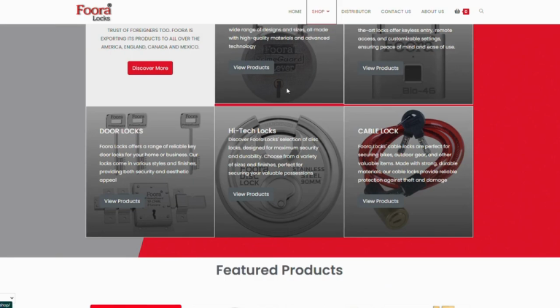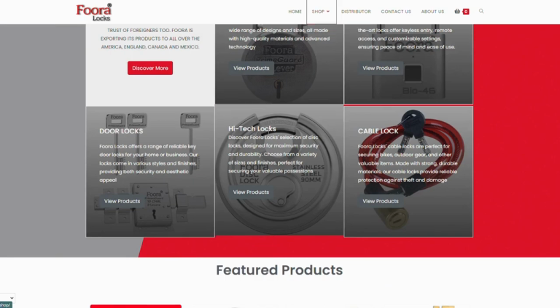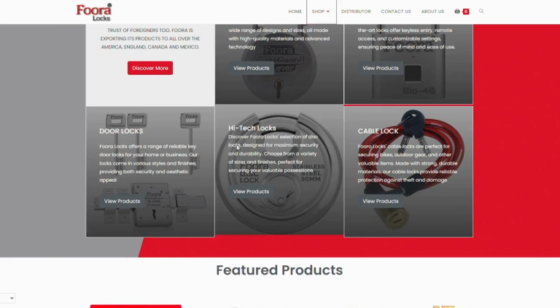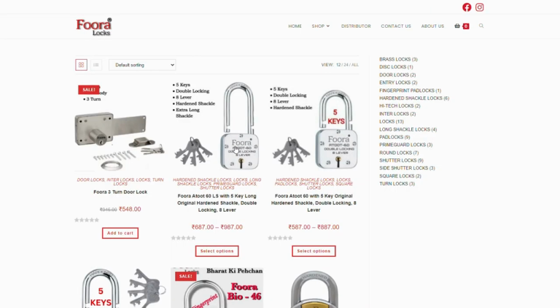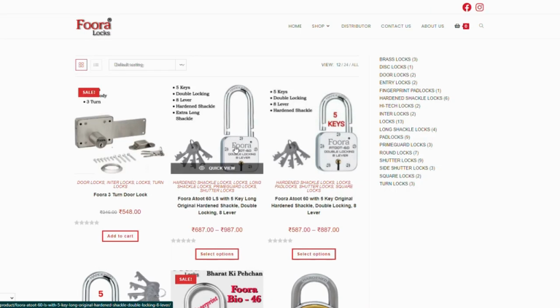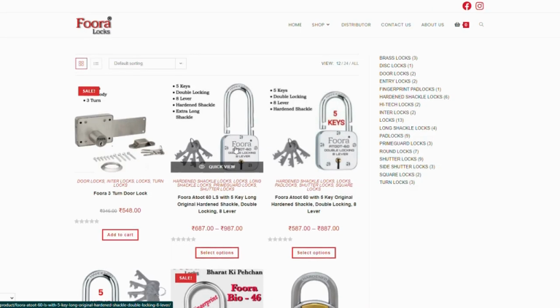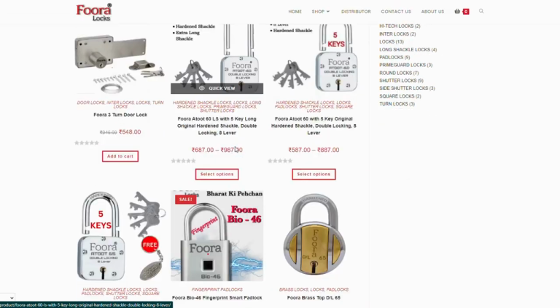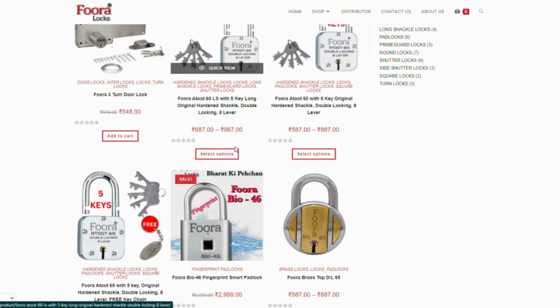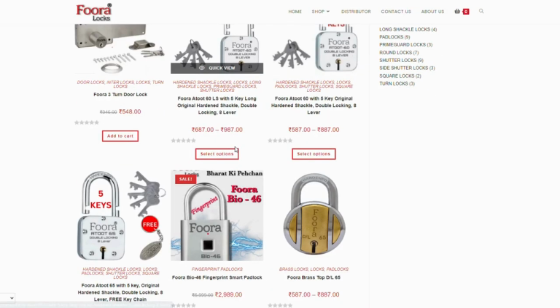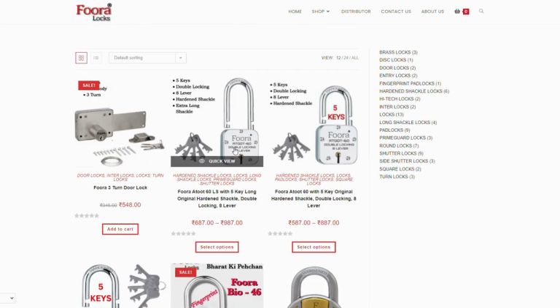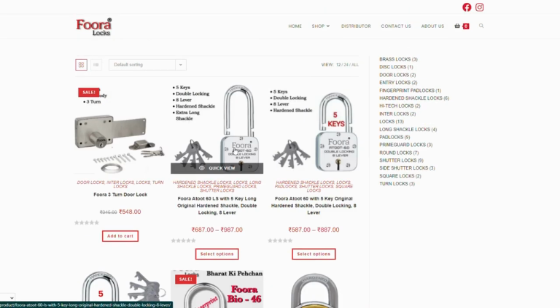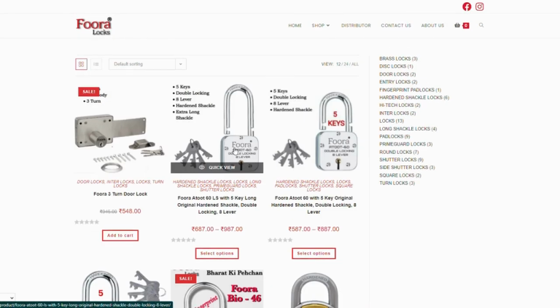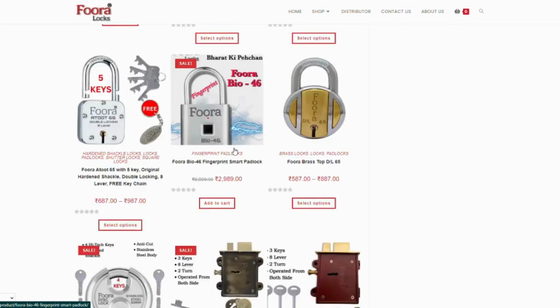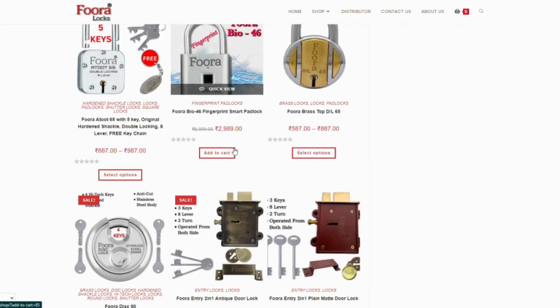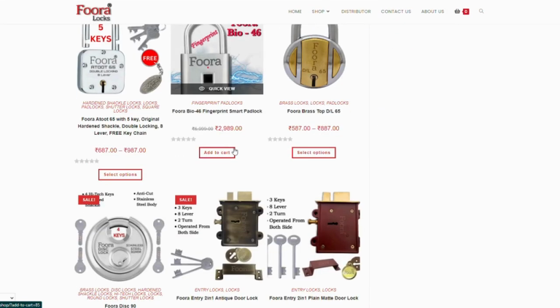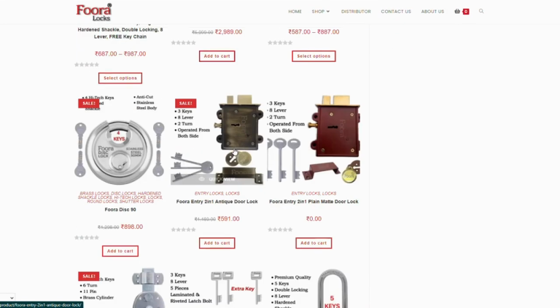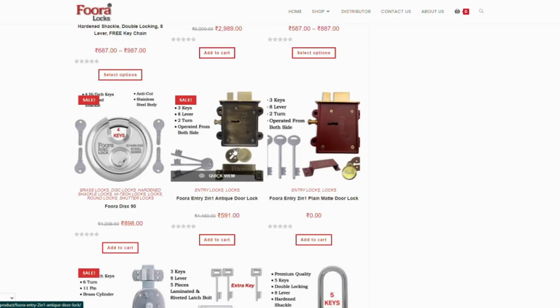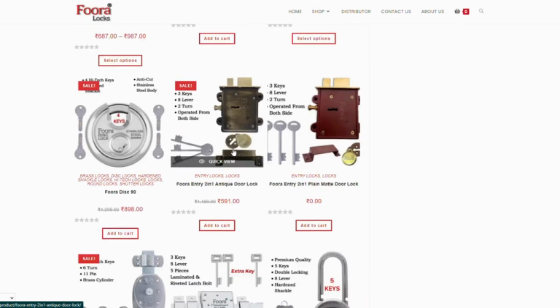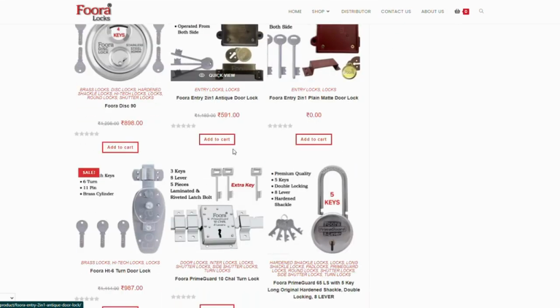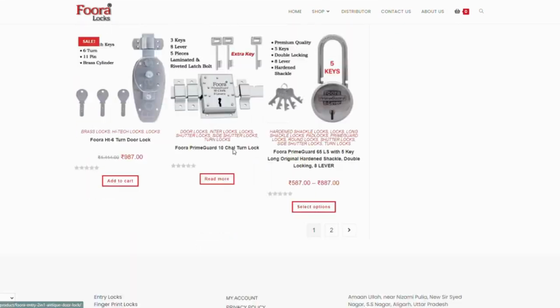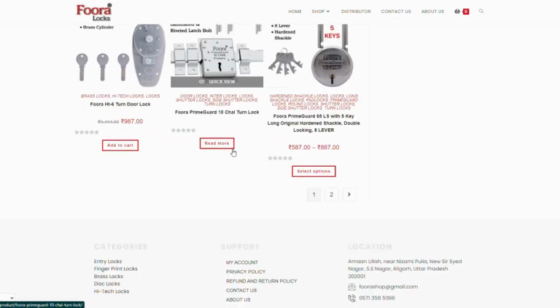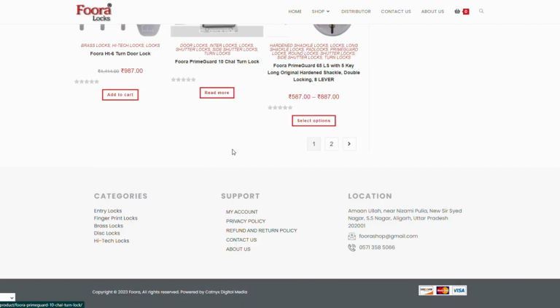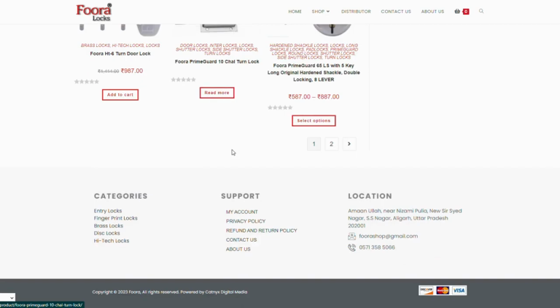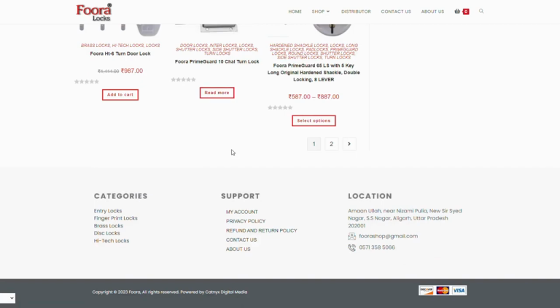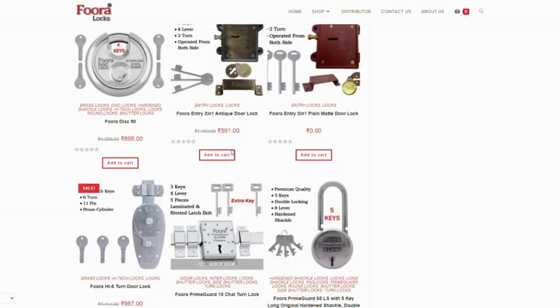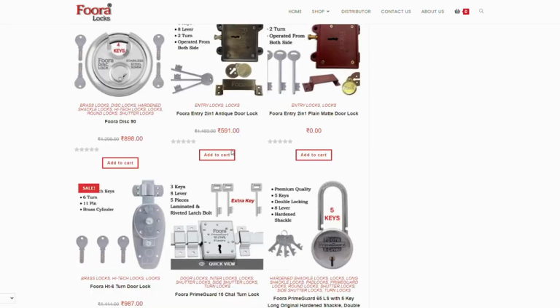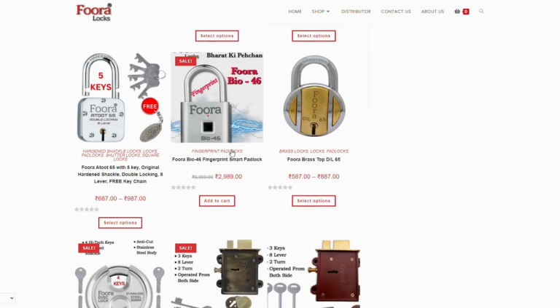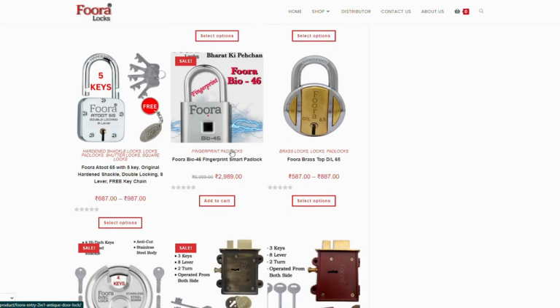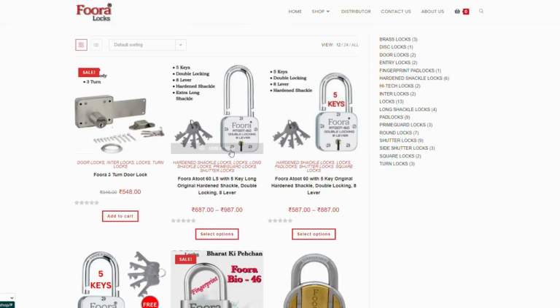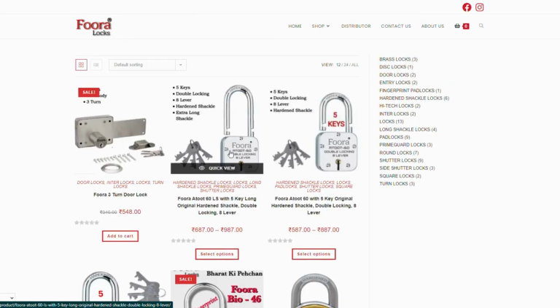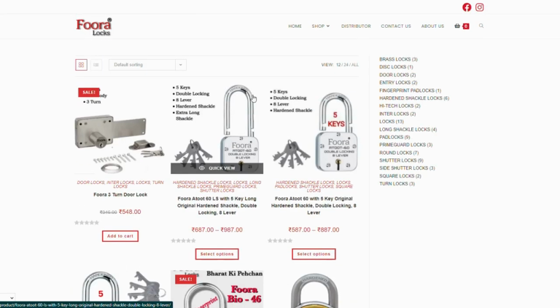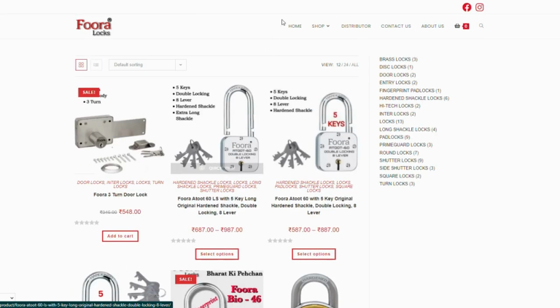and order now. You can also shop from Amazon, Flipkart, Meesho, Snapdeal, and JioMart.